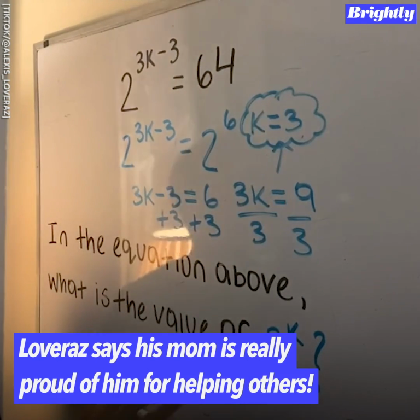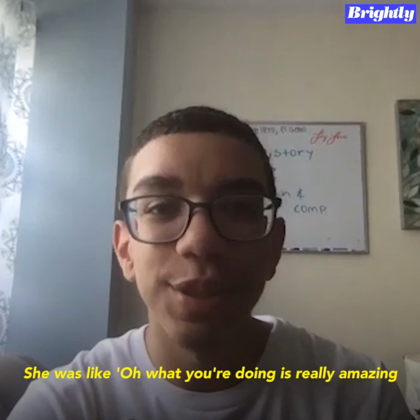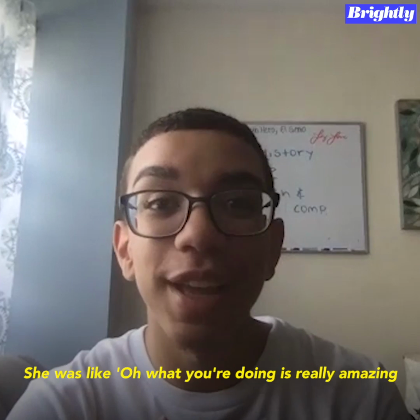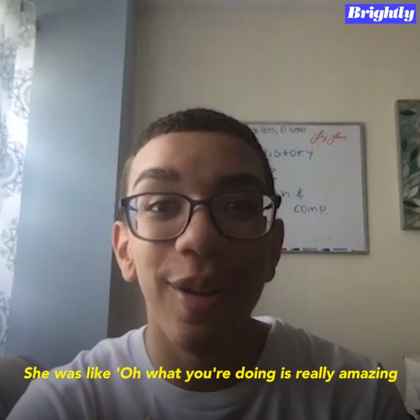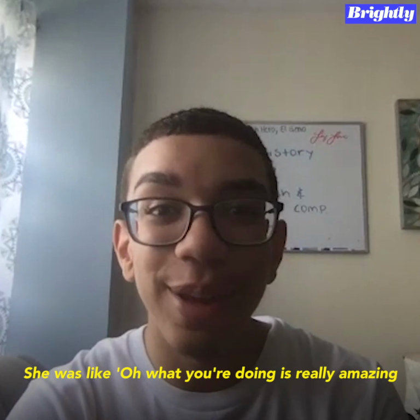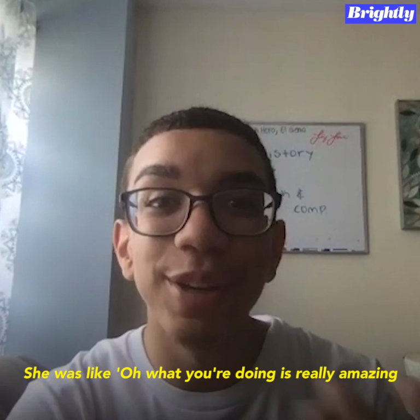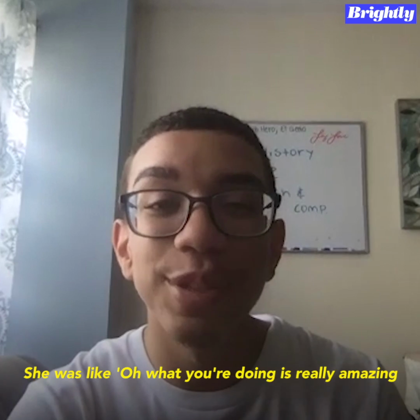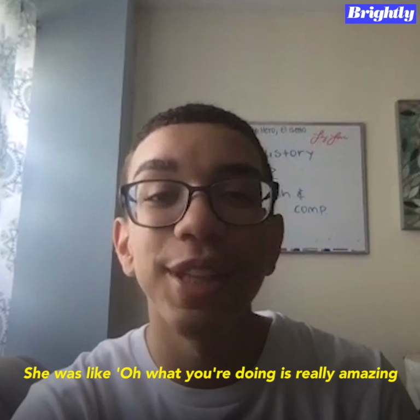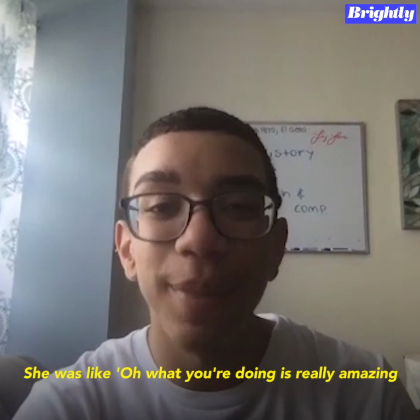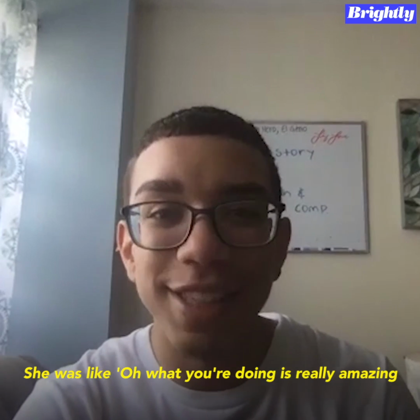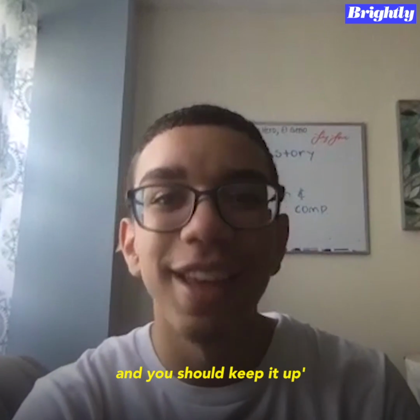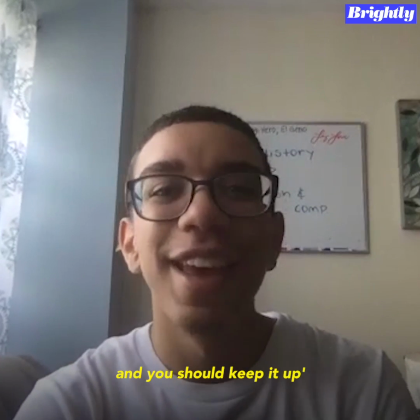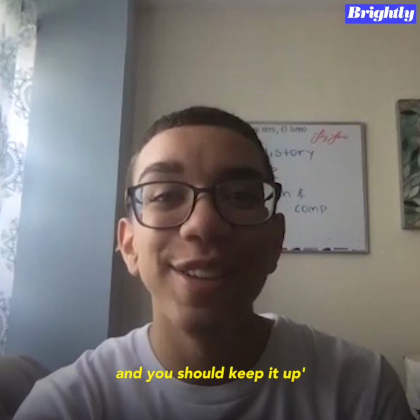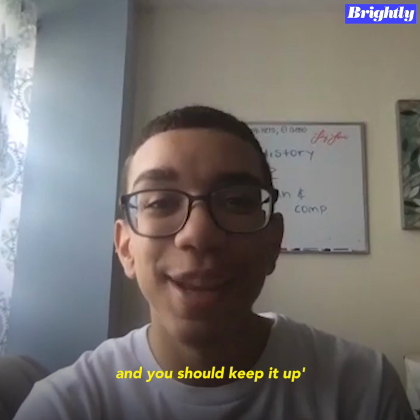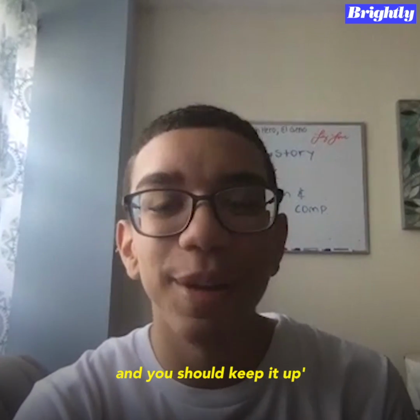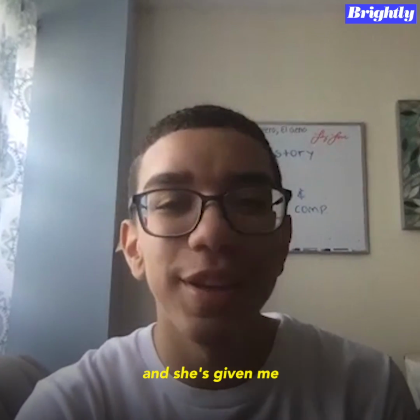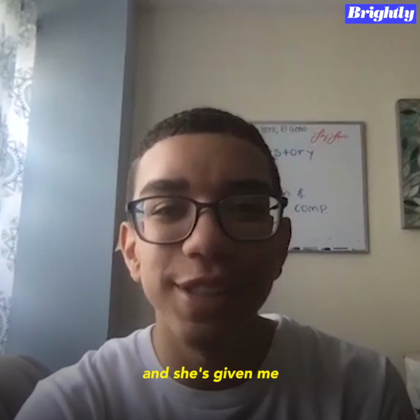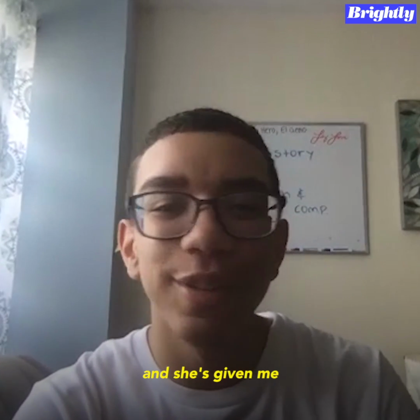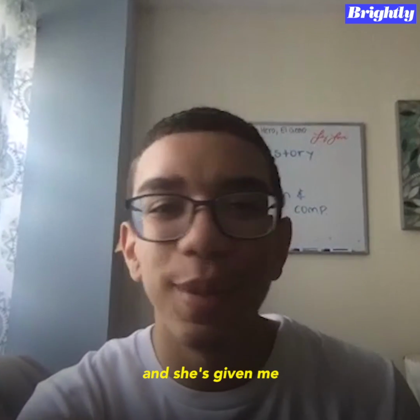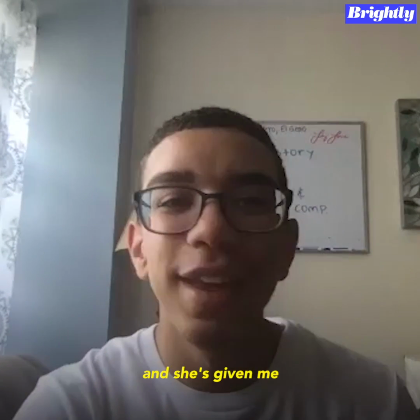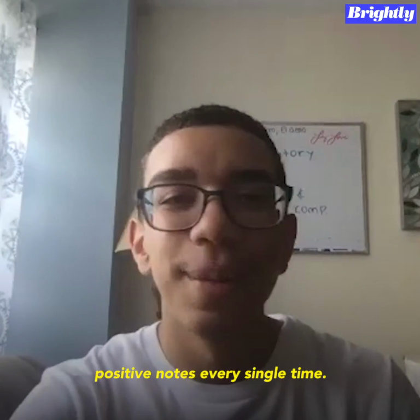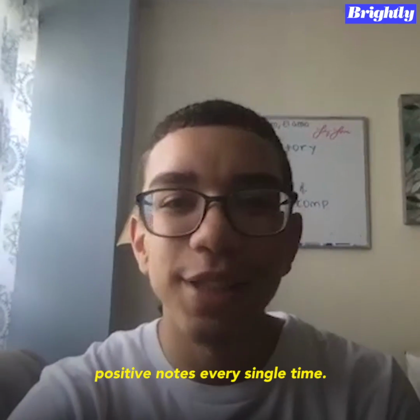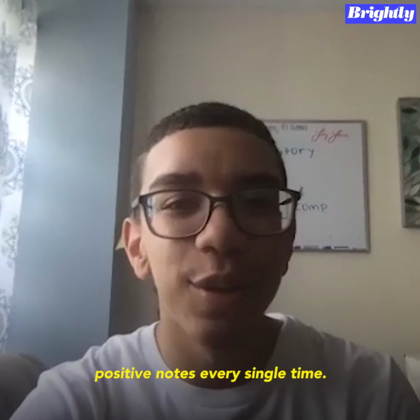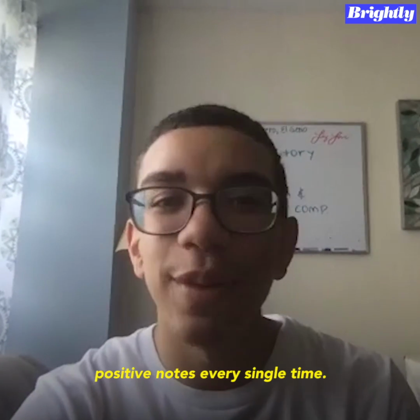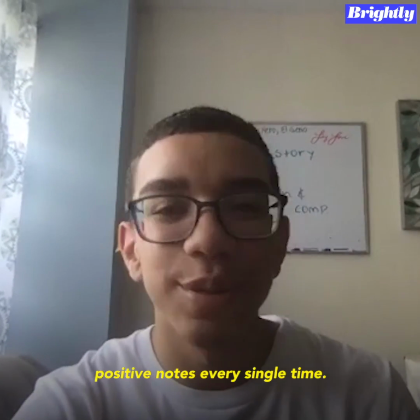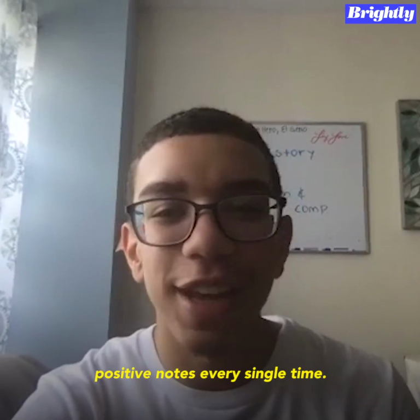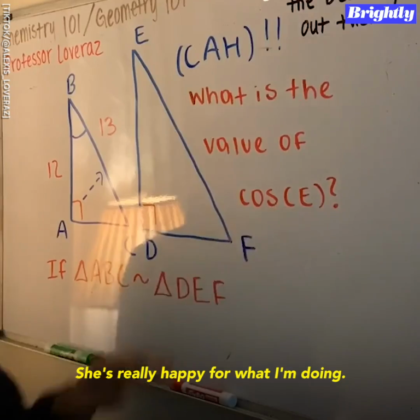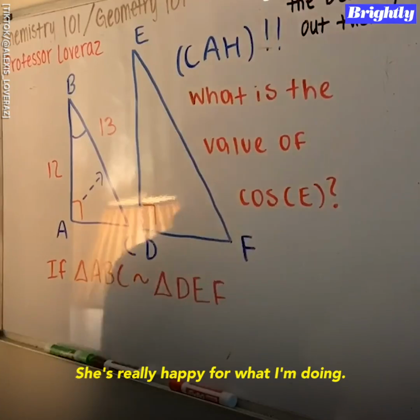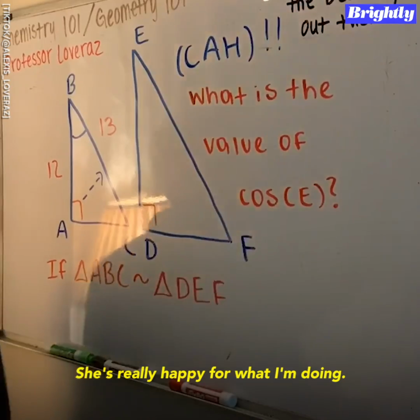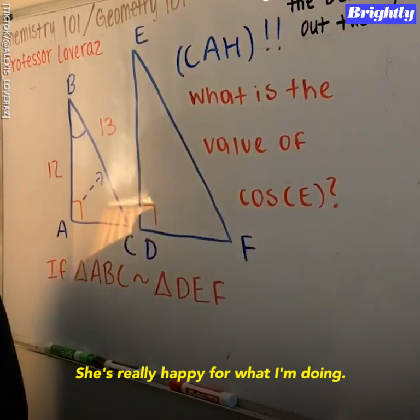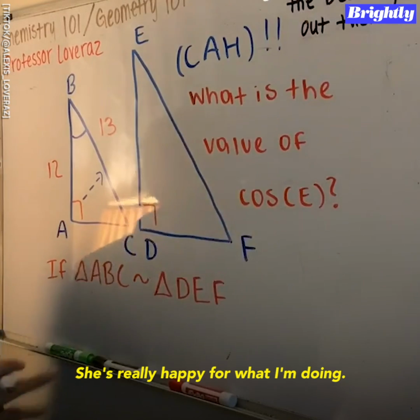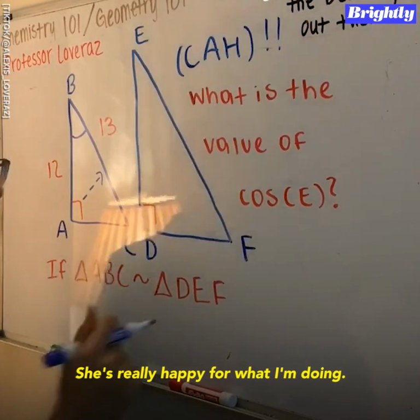She was like, what you're doing is really amazing, I need to keep it up. And she's giving me positive notes every single time. She's really happy for what I'm doing.